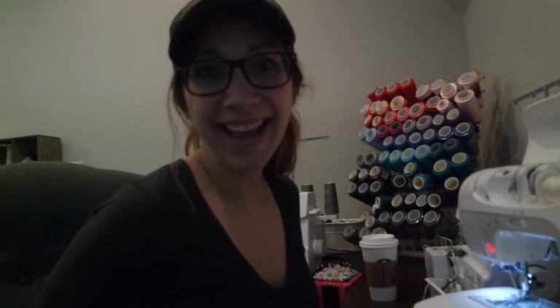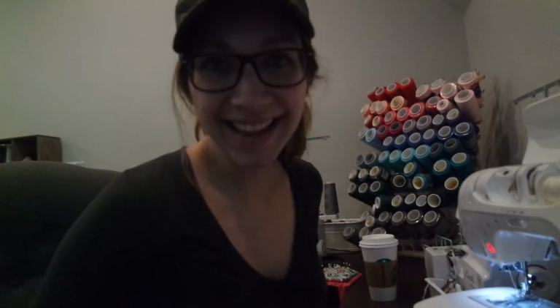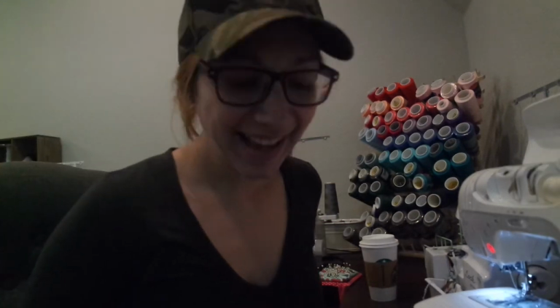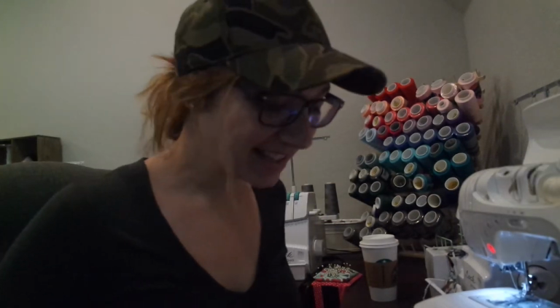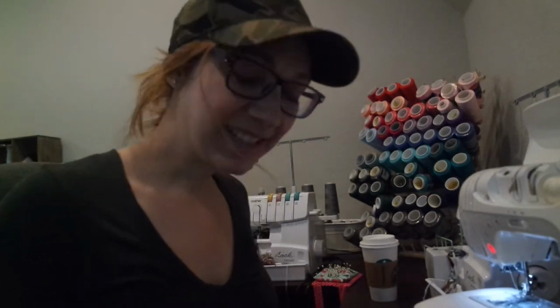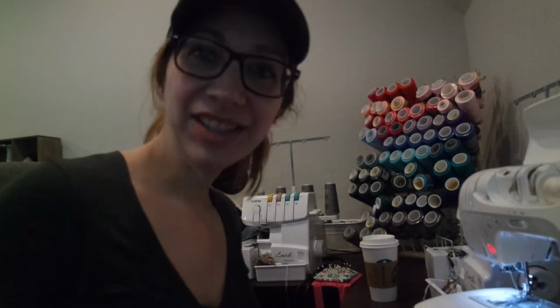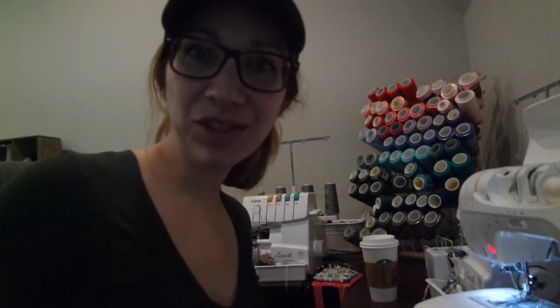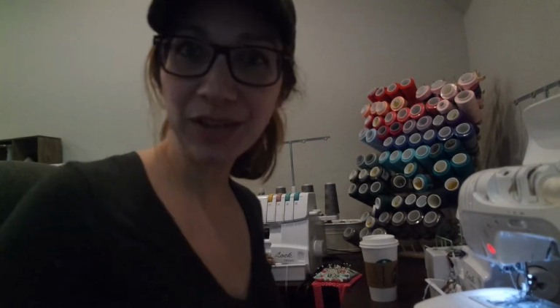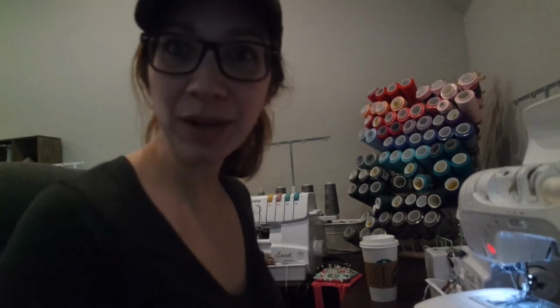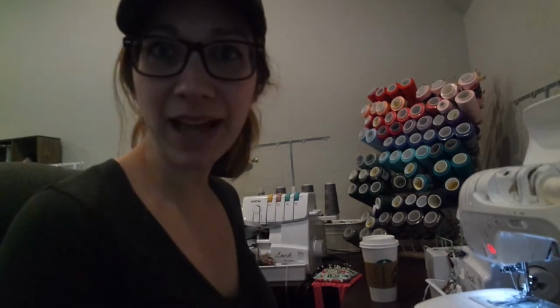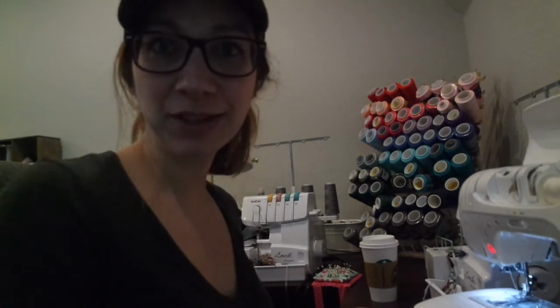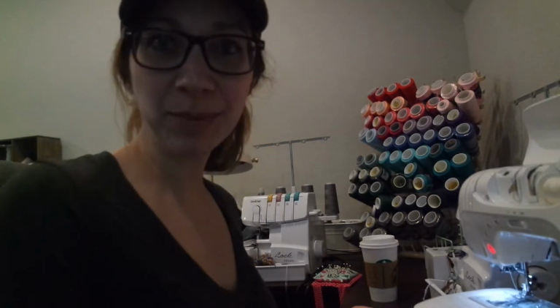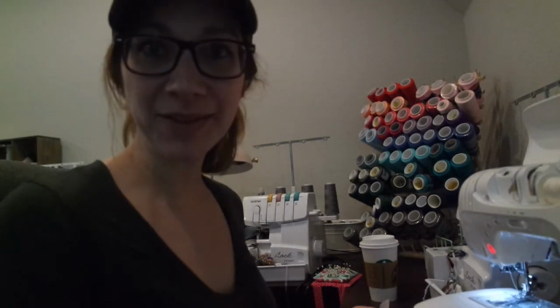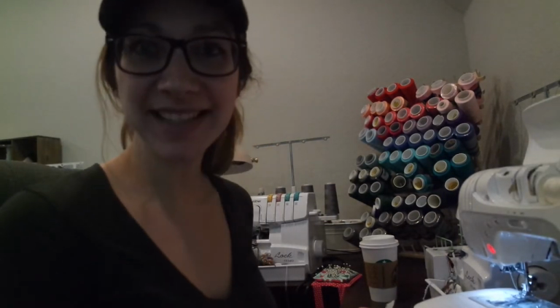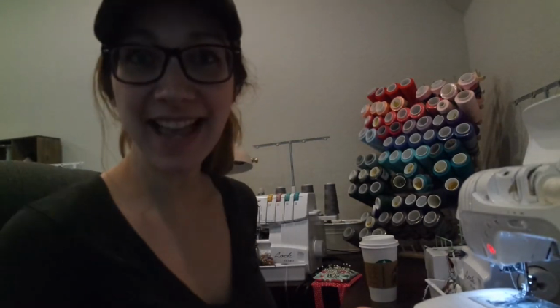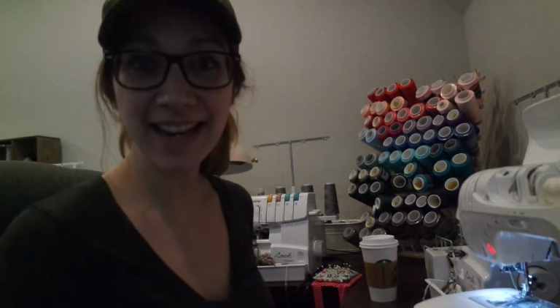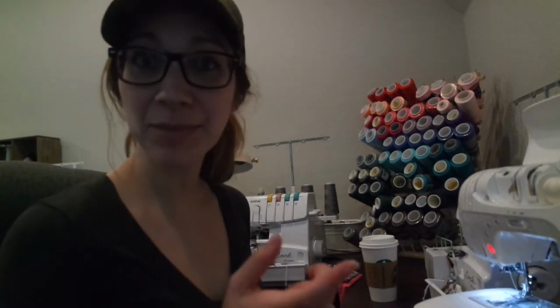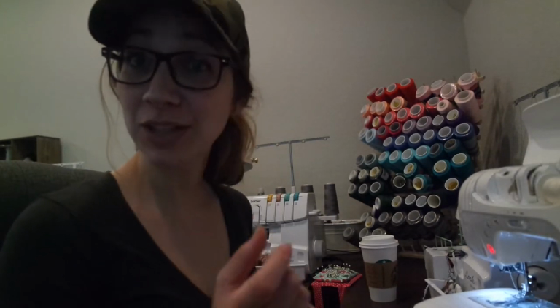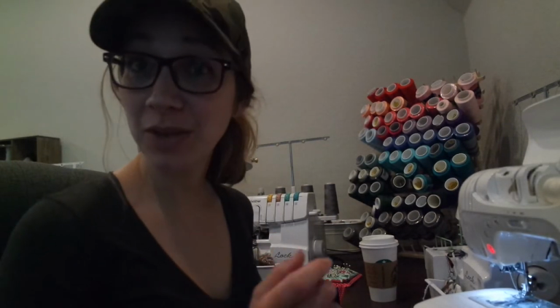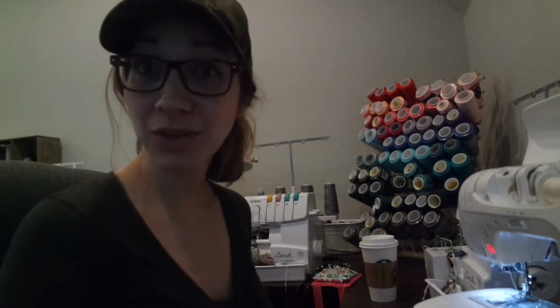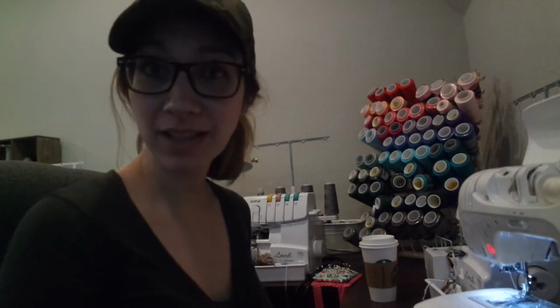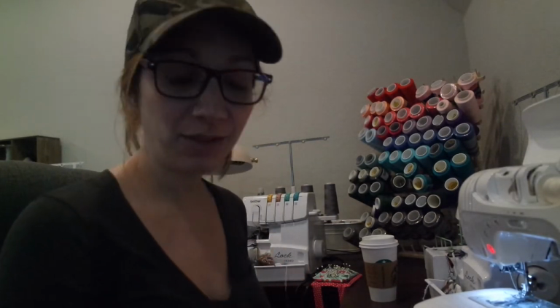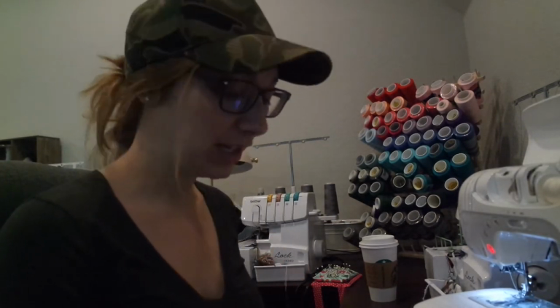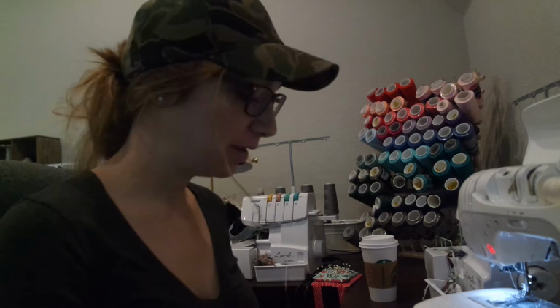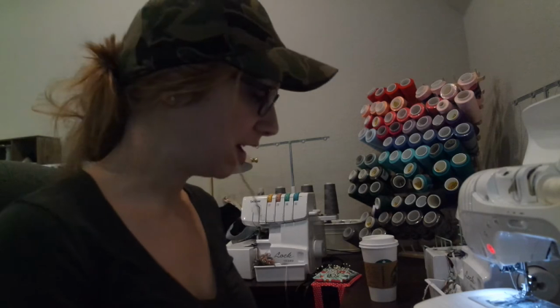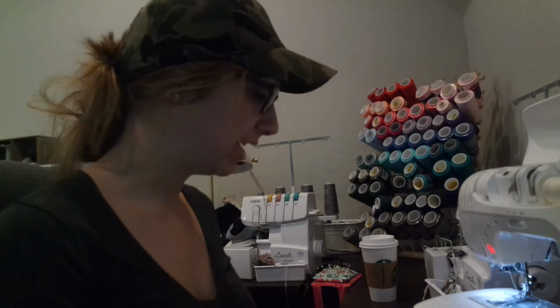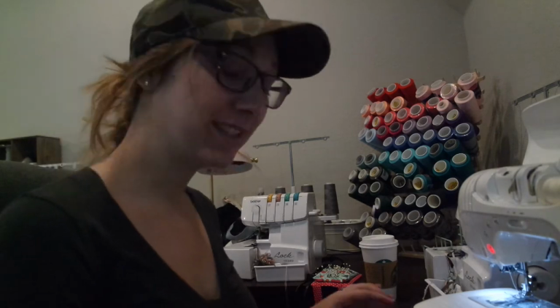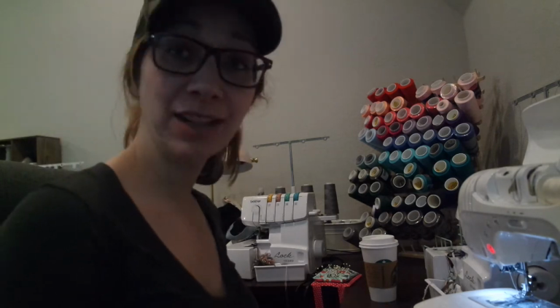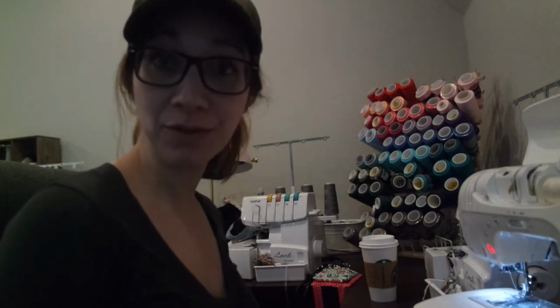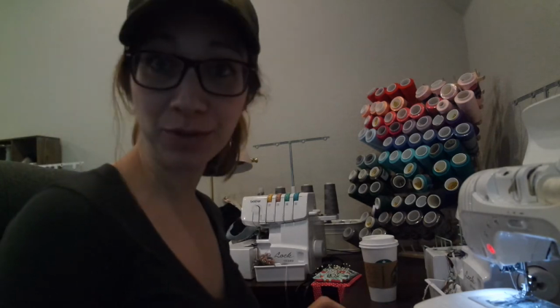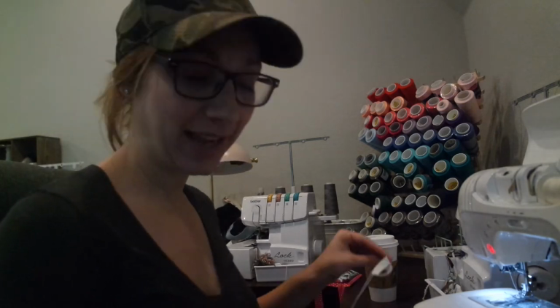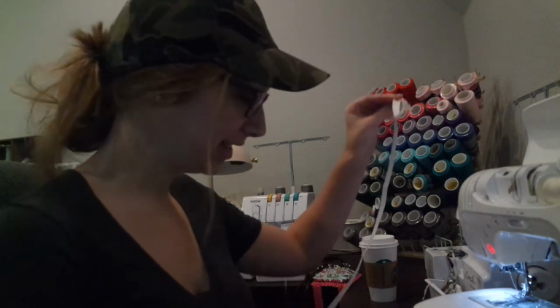Hi guys, this is Judy from Patterns for Pirates and I'm going to do a short little video on single fold bias.